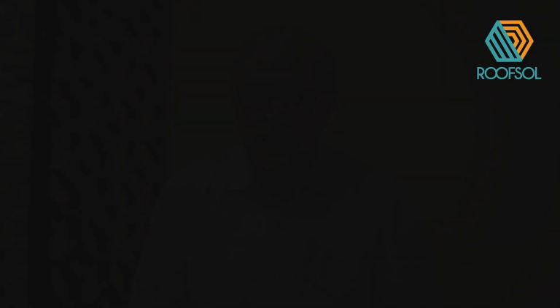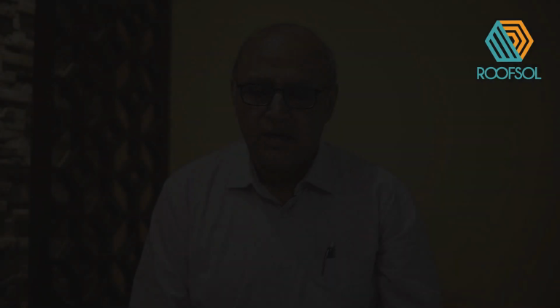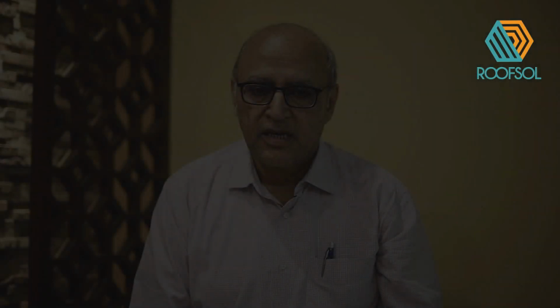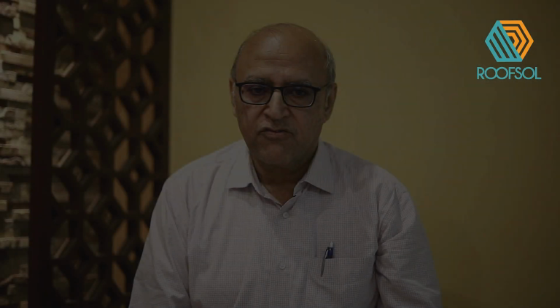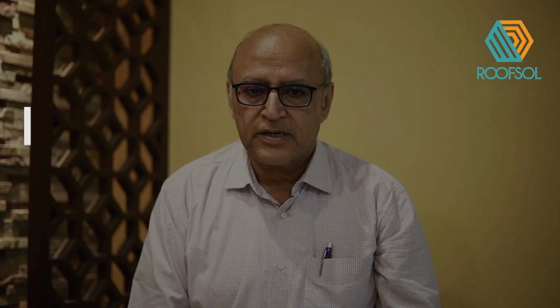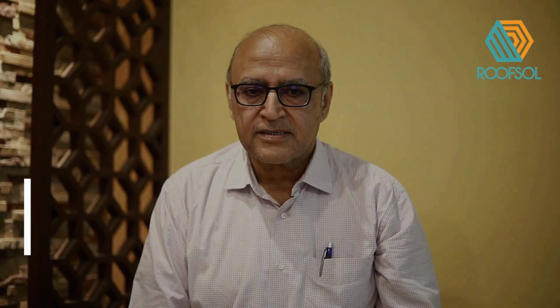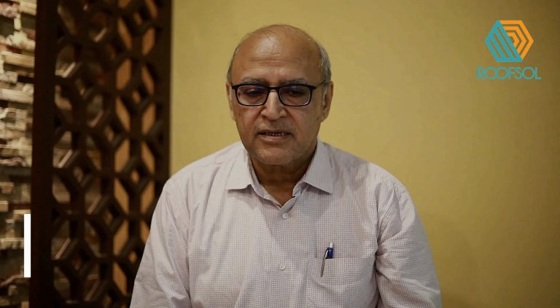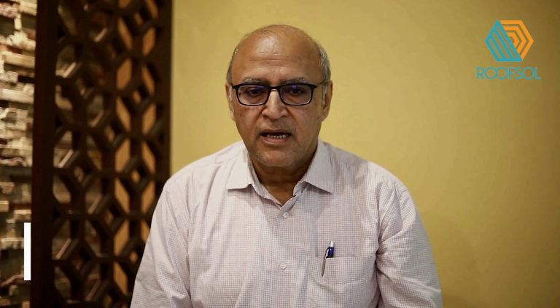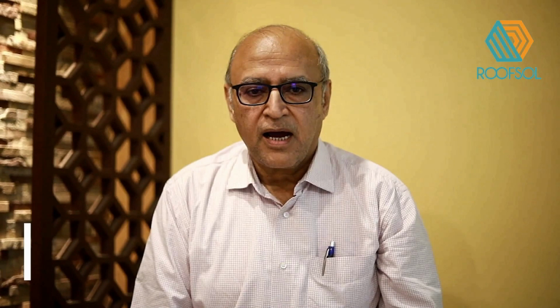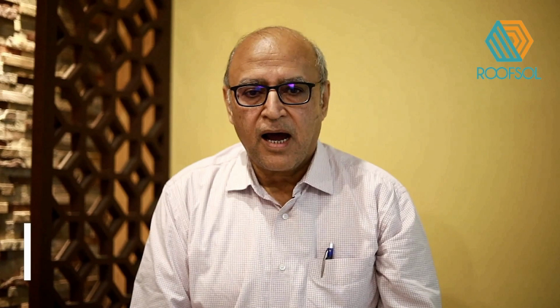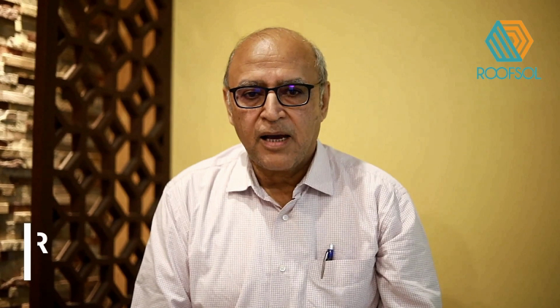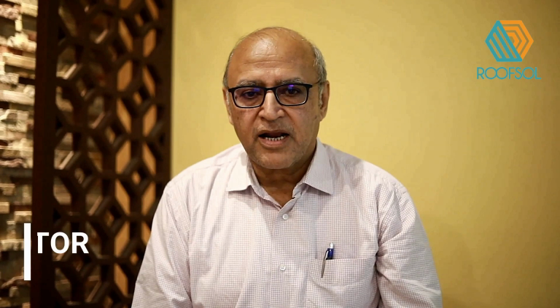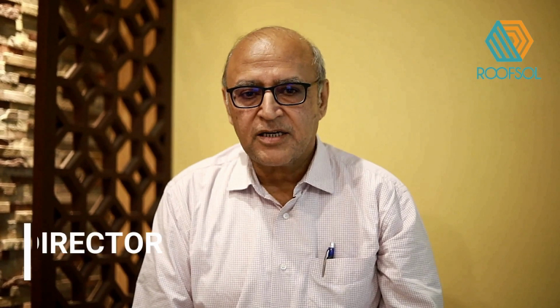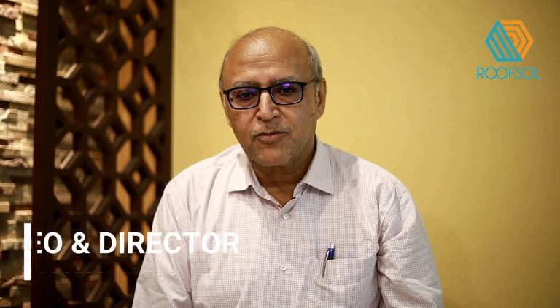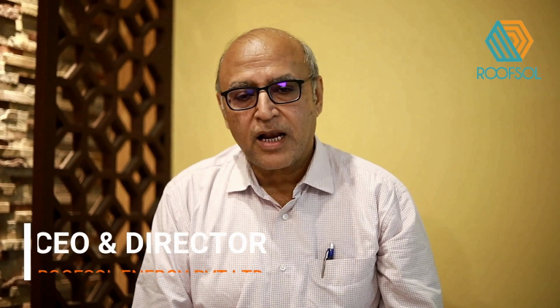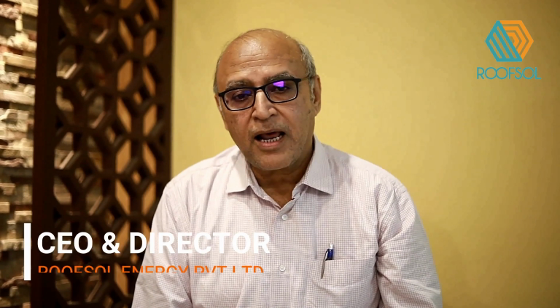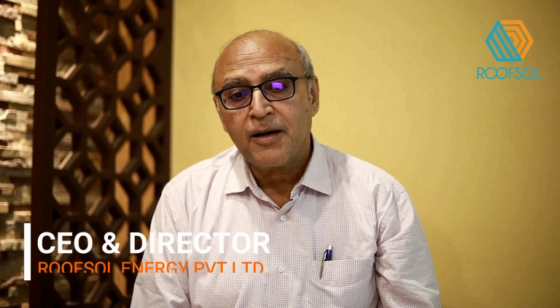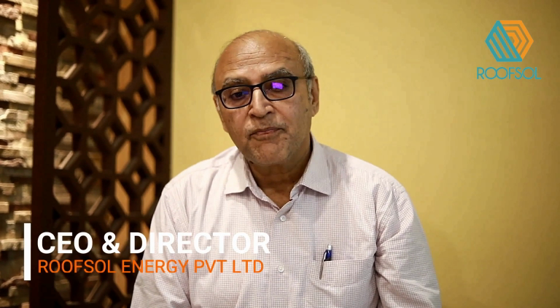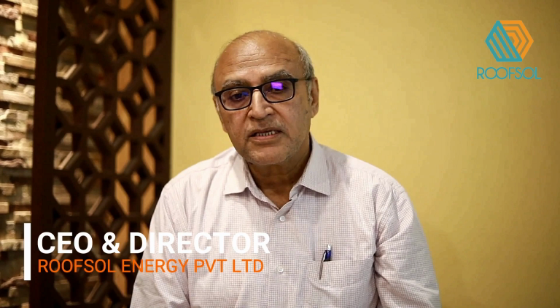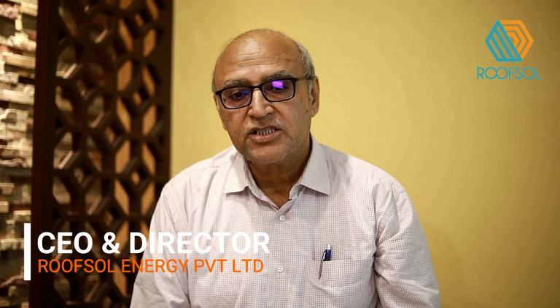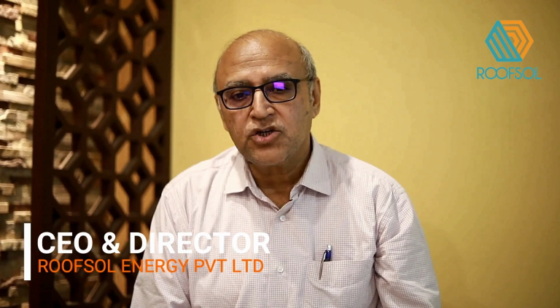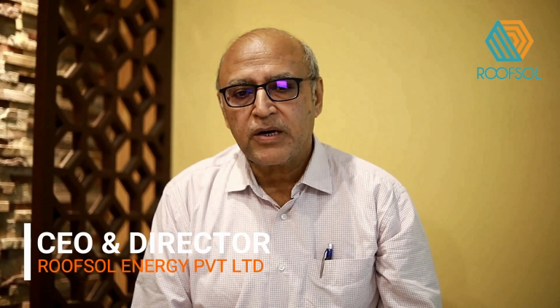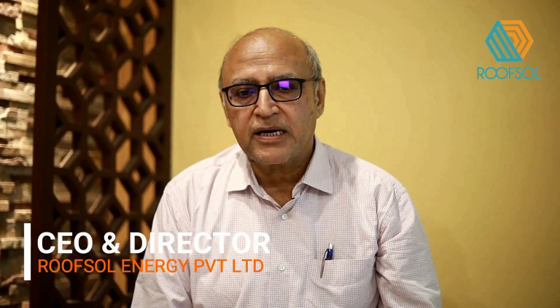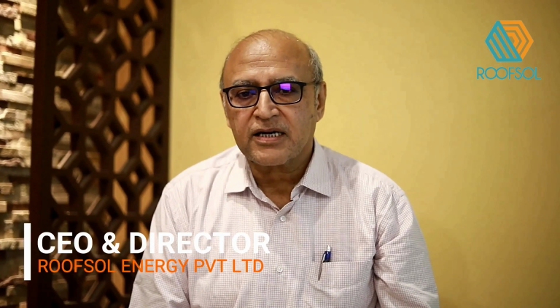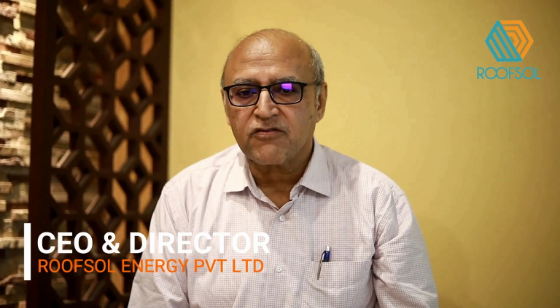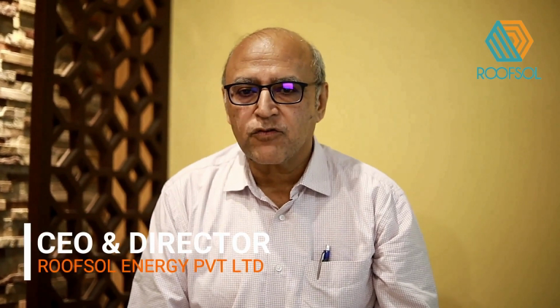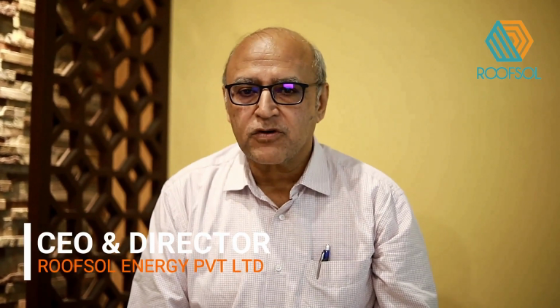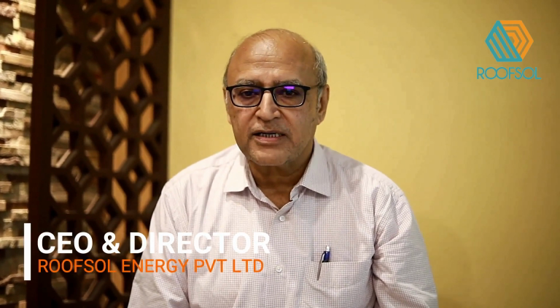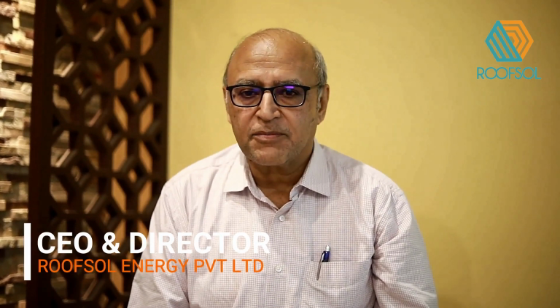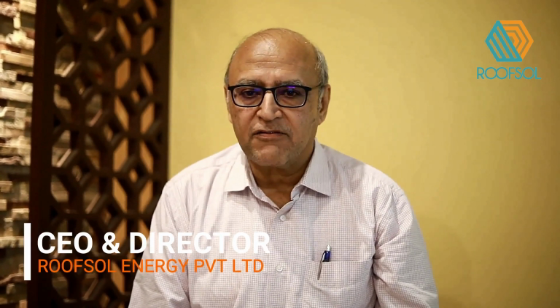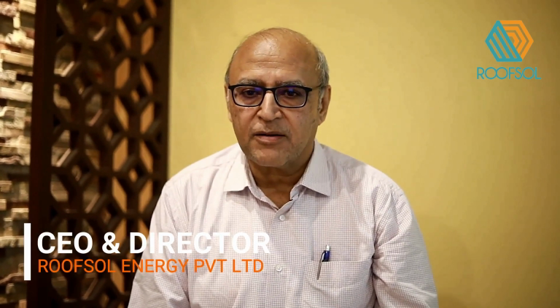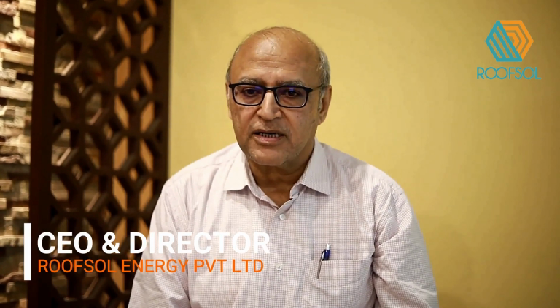Dear viewers, I am Raja Babu Kalla, CEO and Director of Roofsol Energy Private Limited.